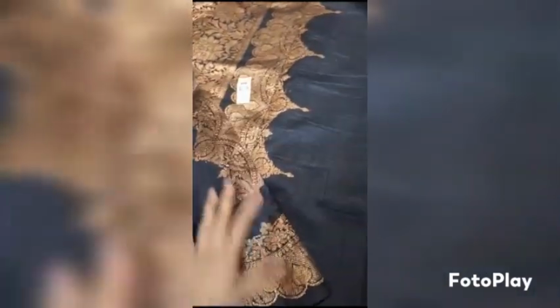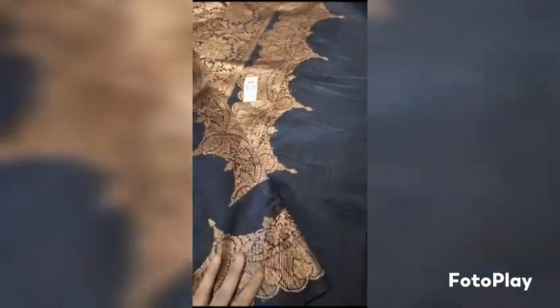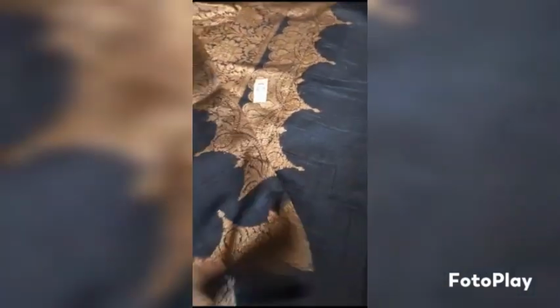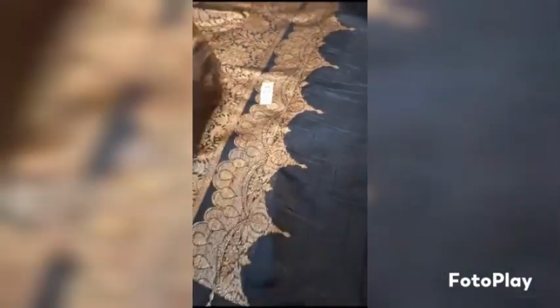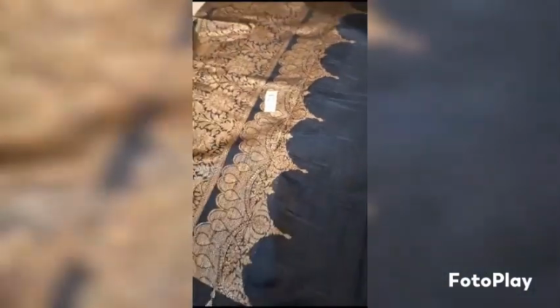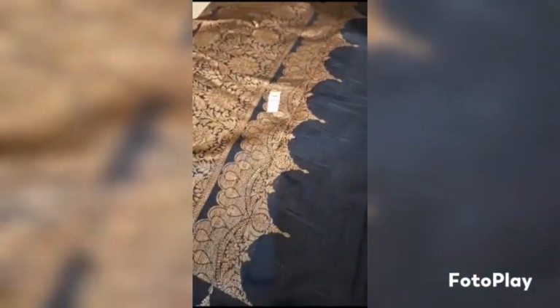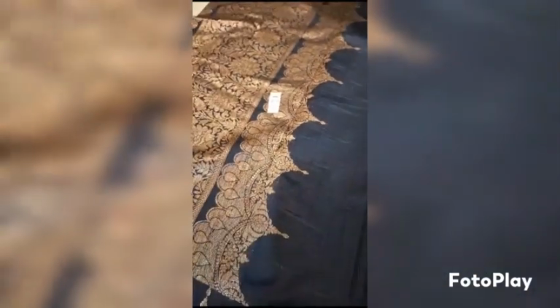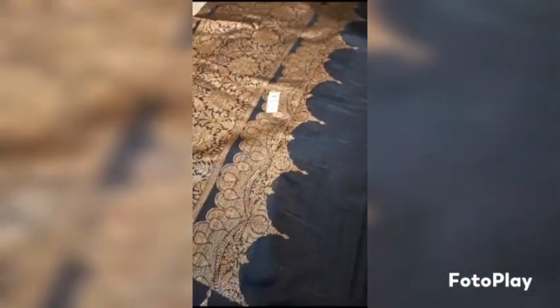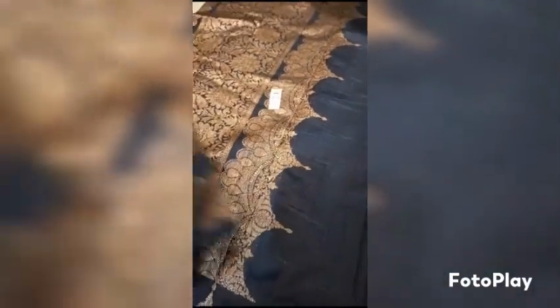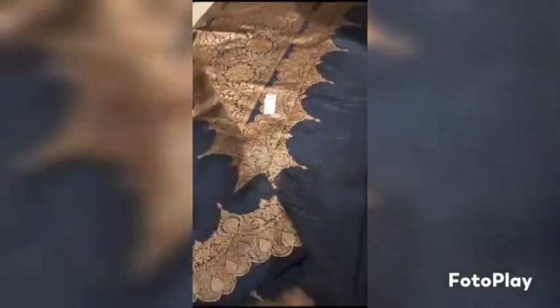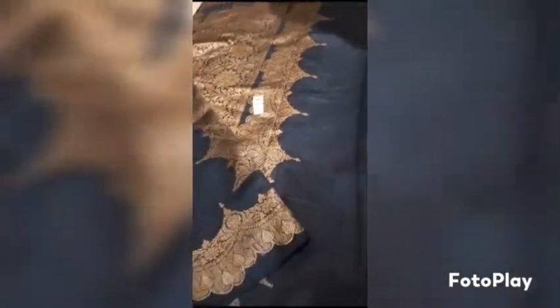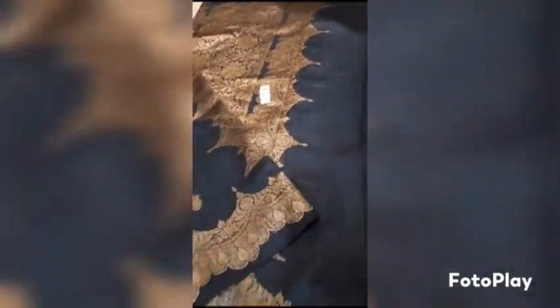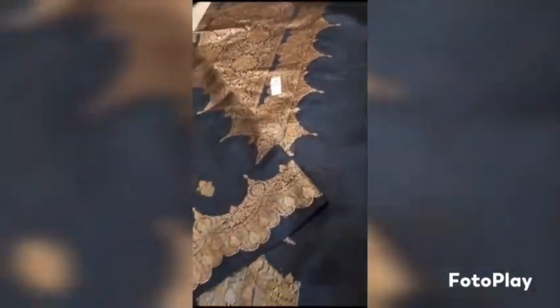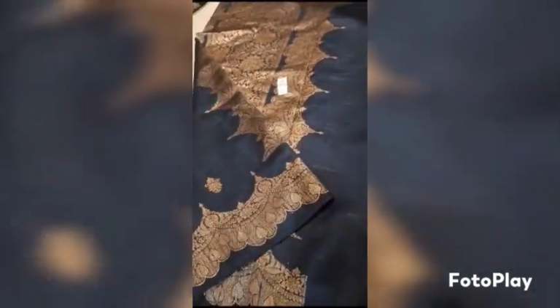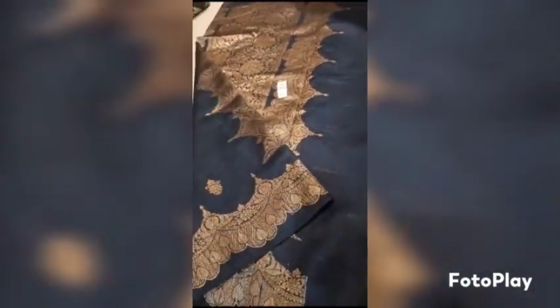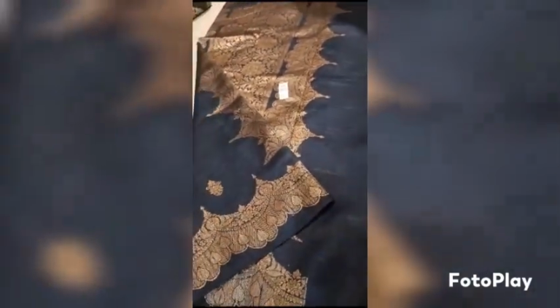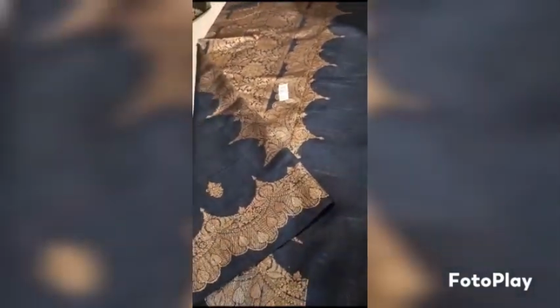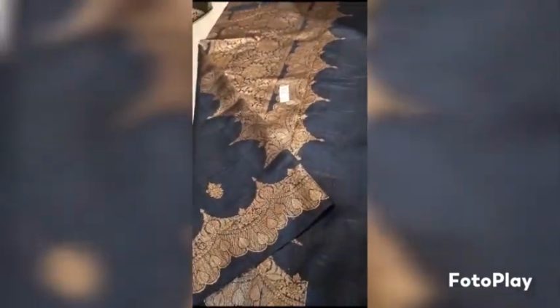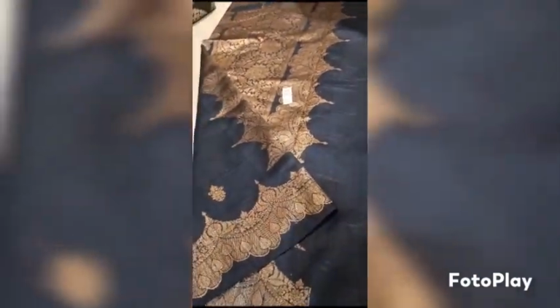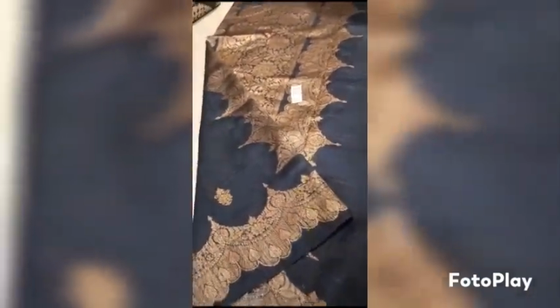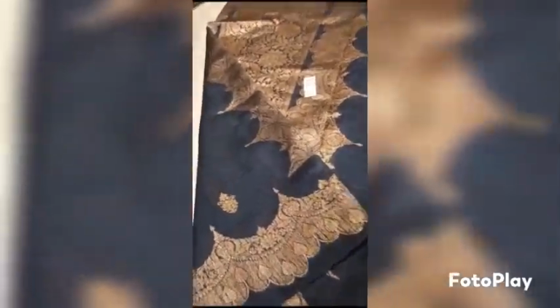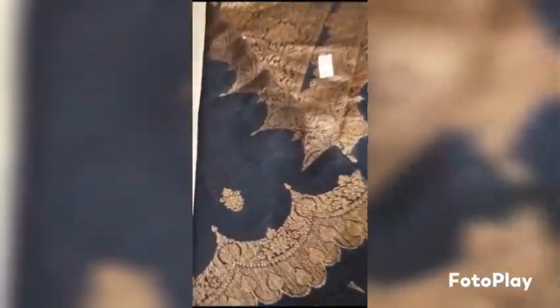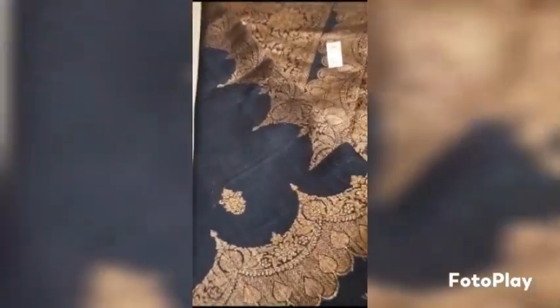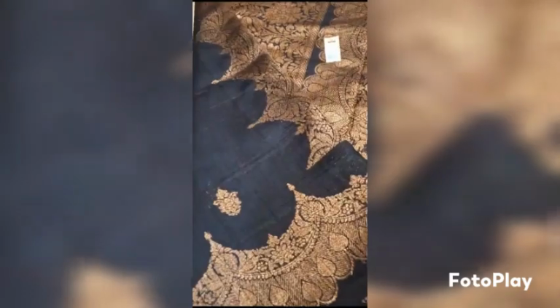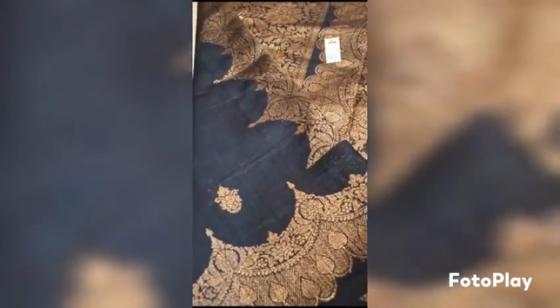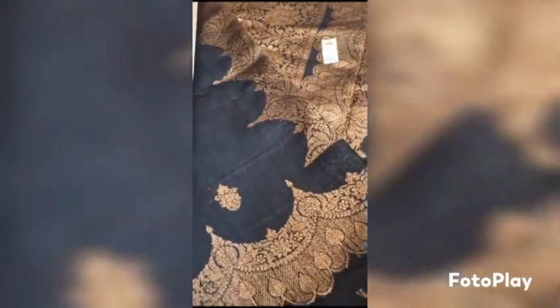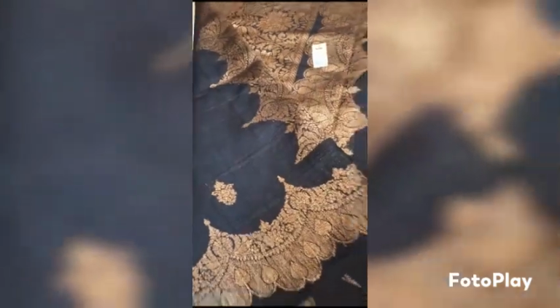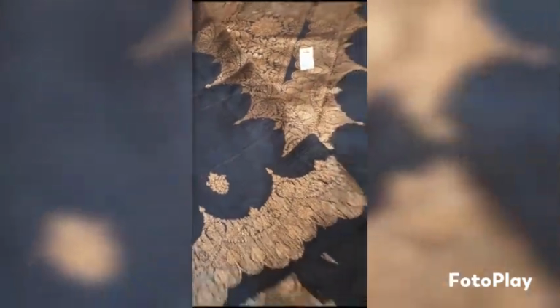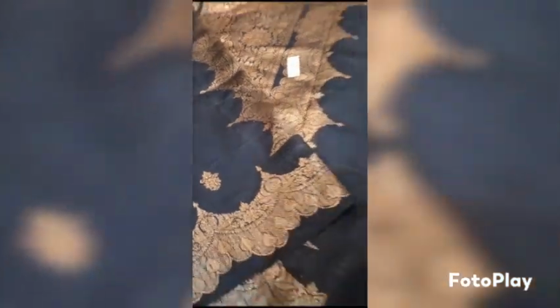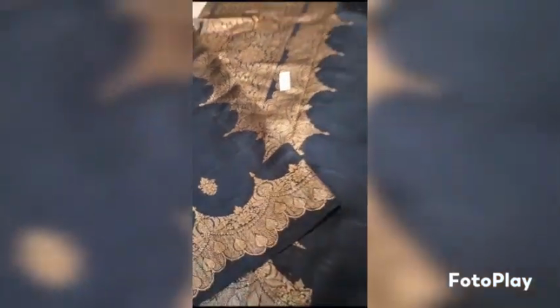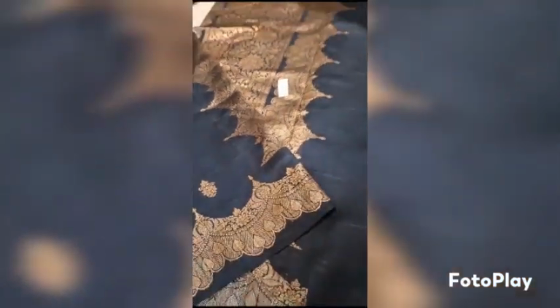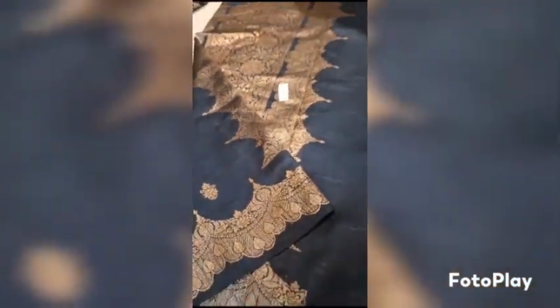Silk marked certified. The whole saree has these motifs from starting to end.